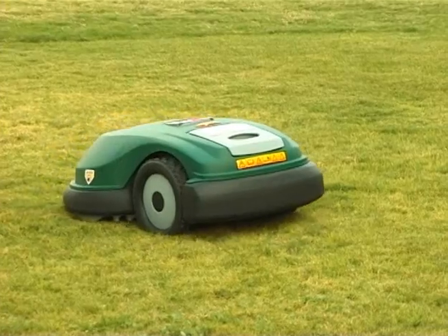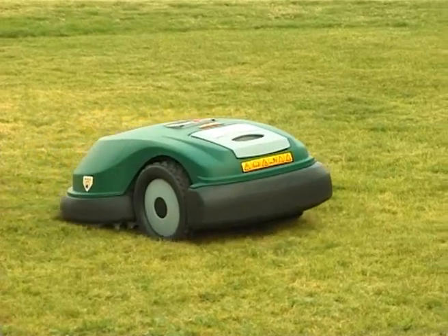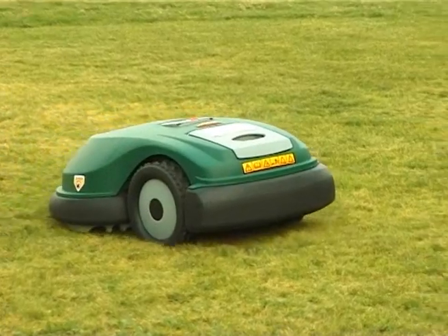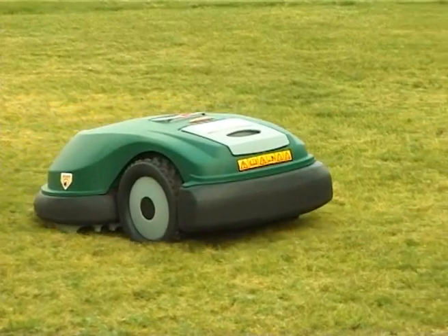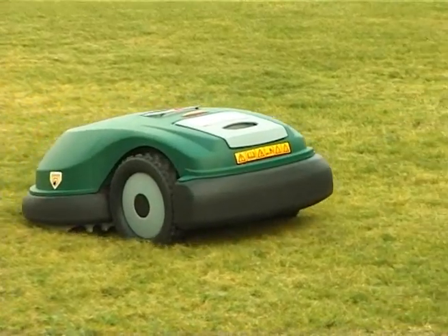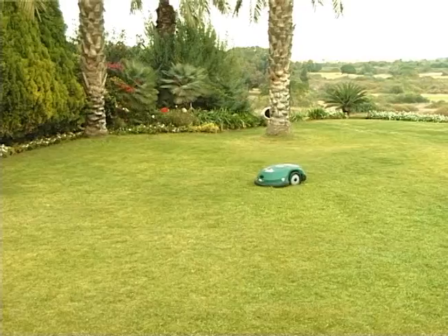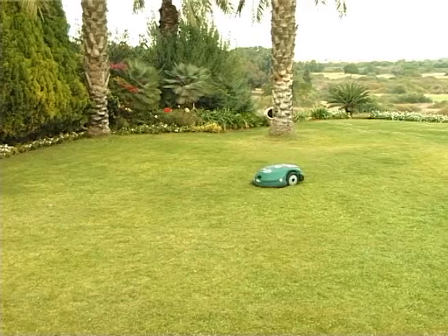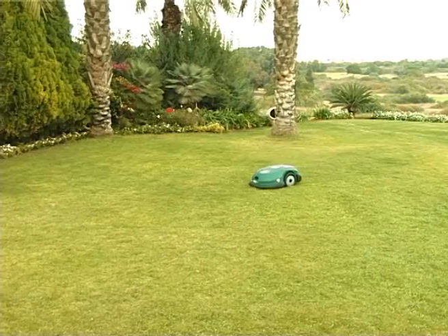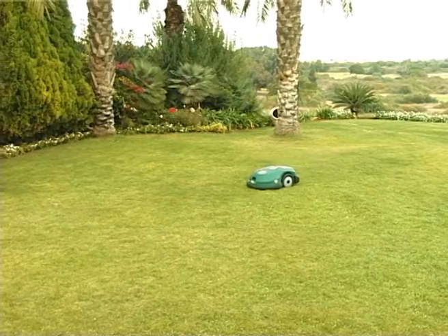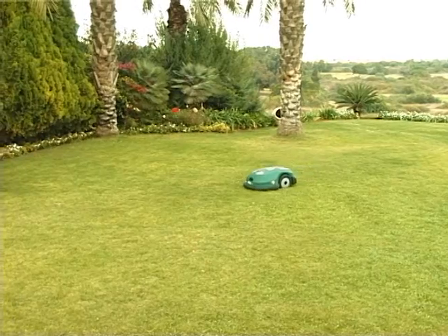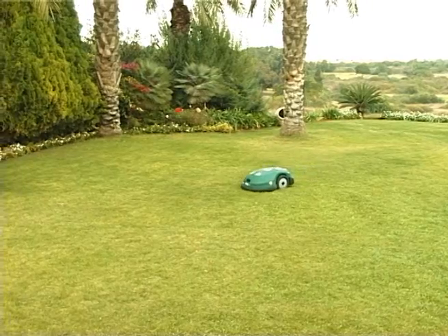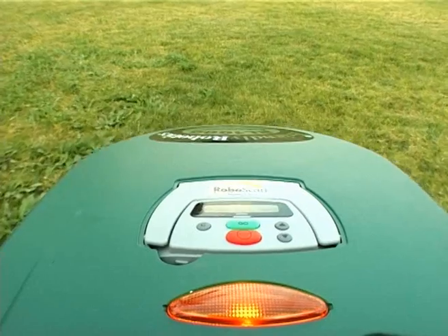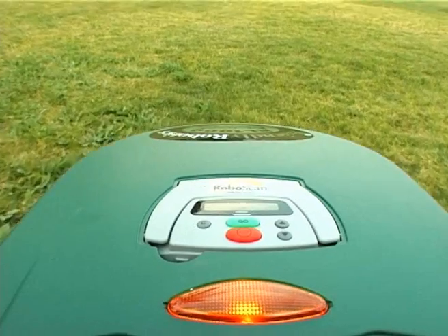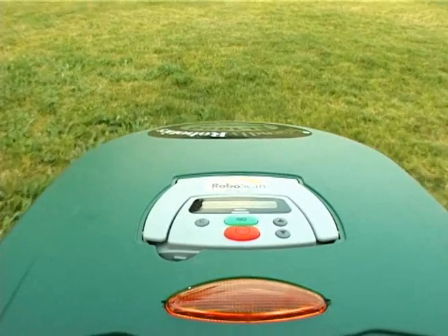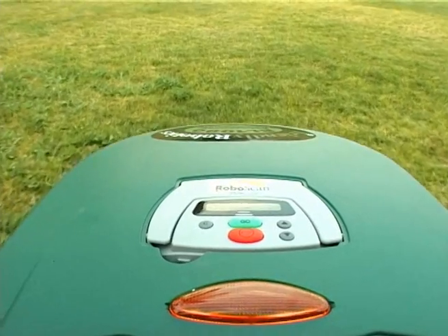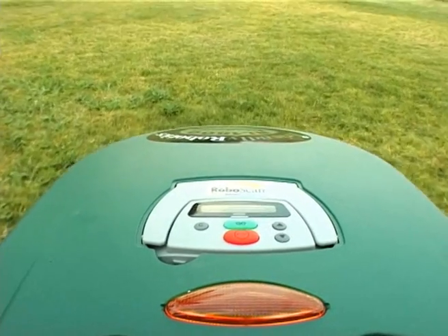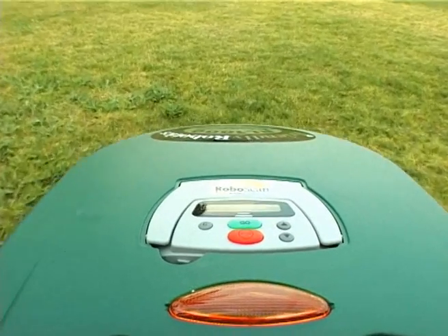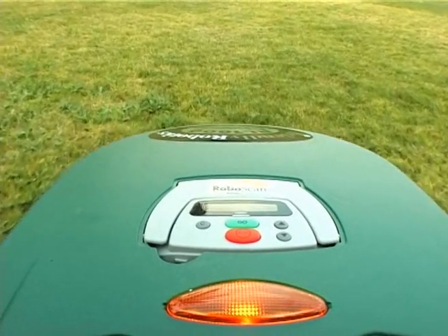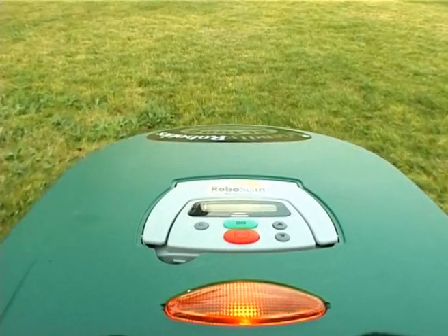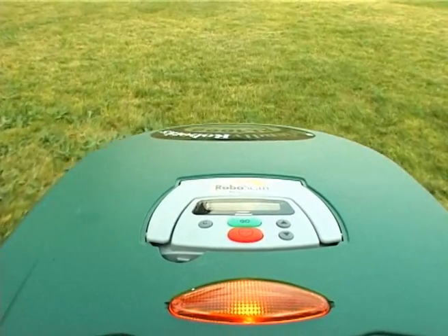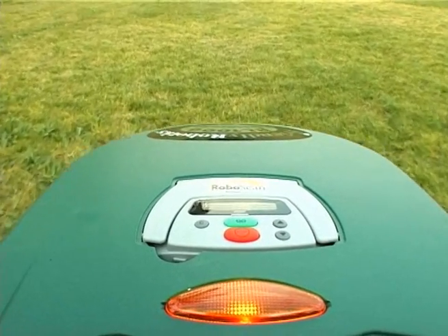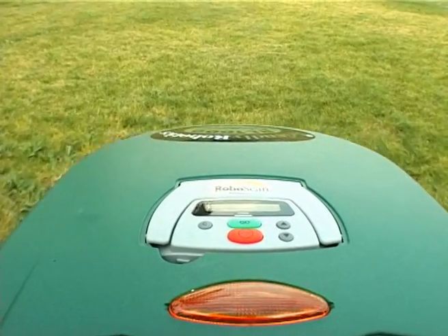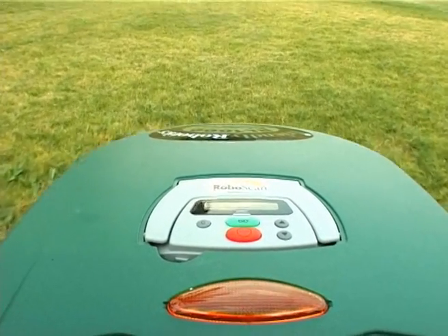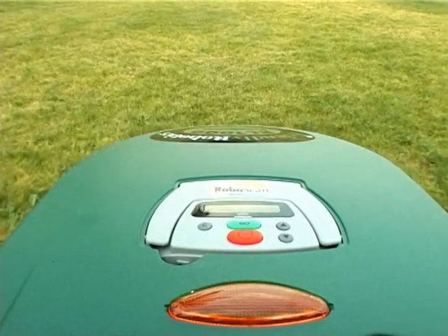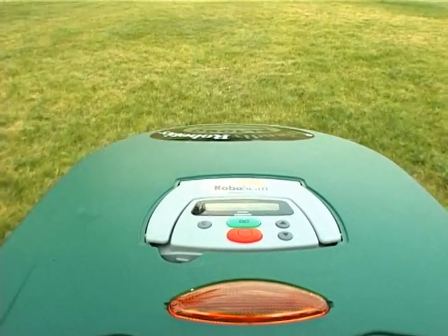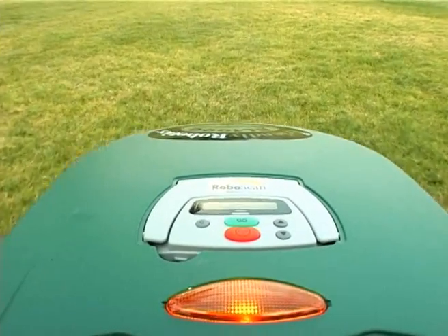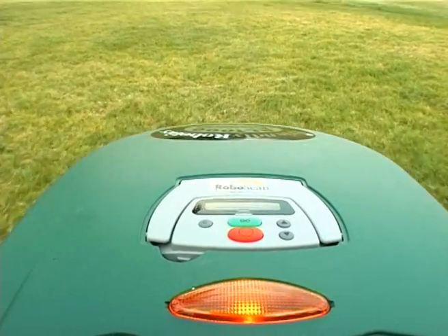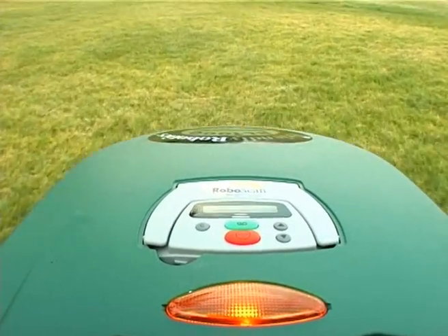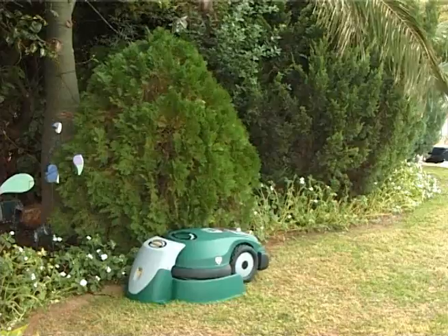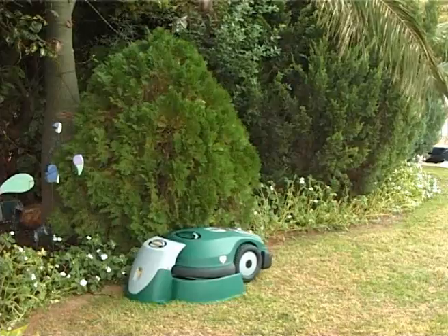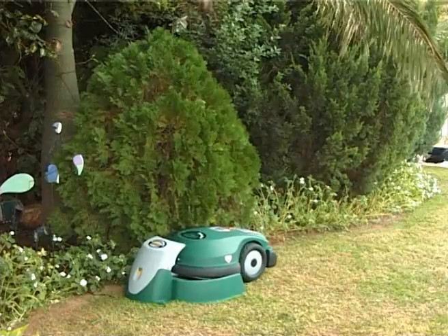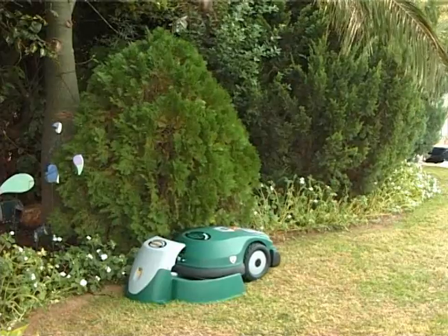Introducing Robomower from Friendly Robotics, the simplest, safest, and most convenient way to maintain your lawn.